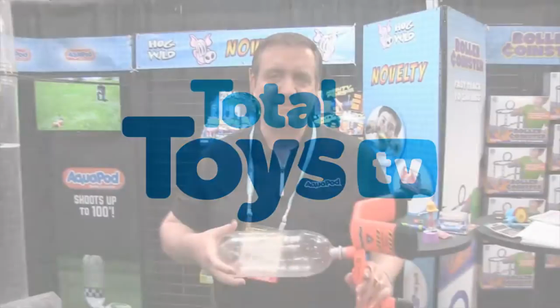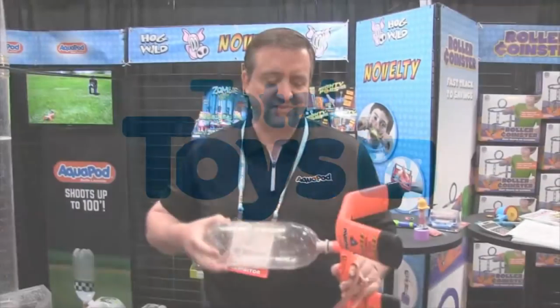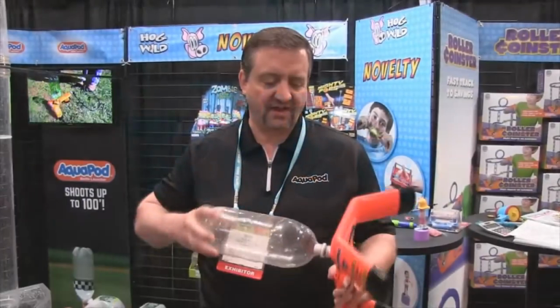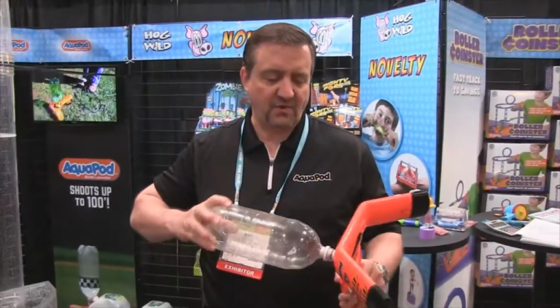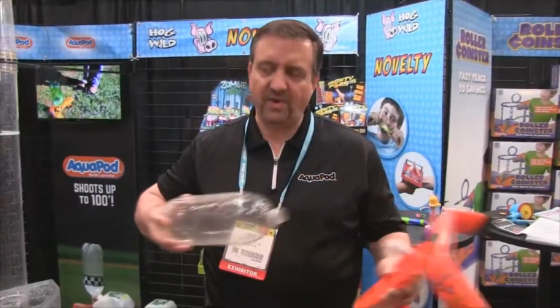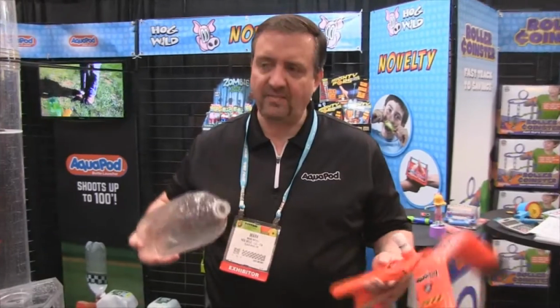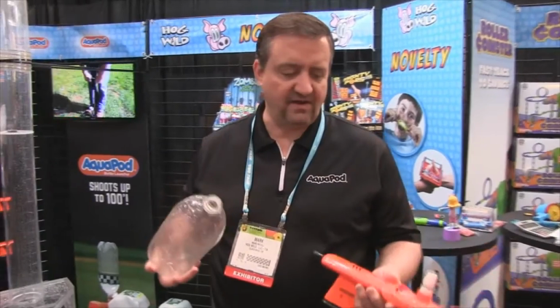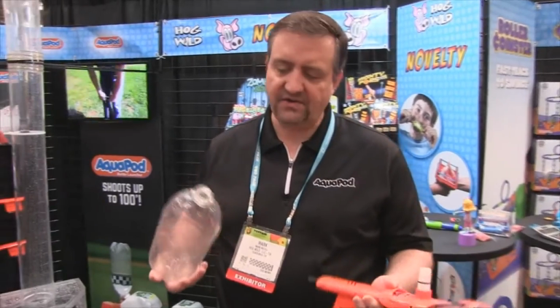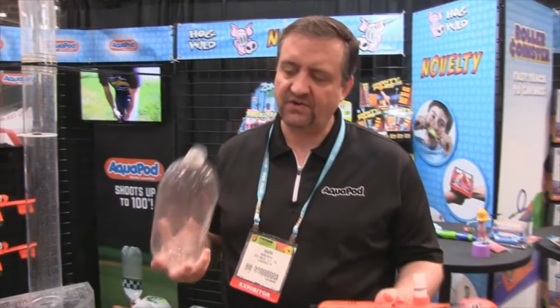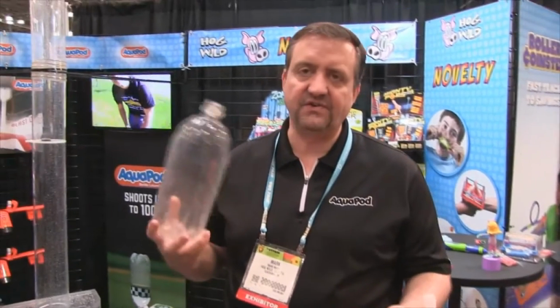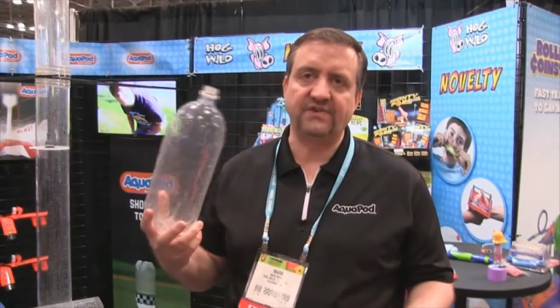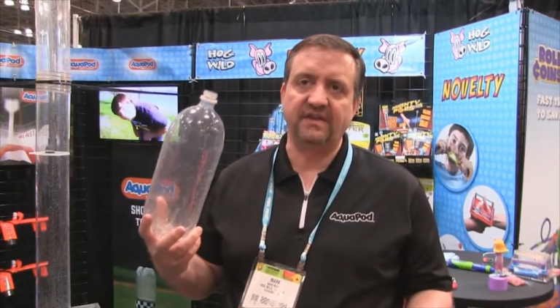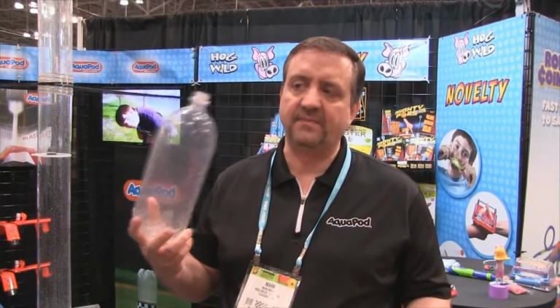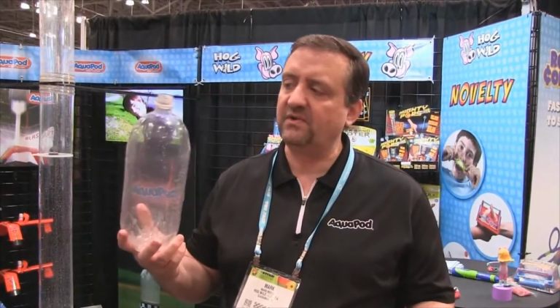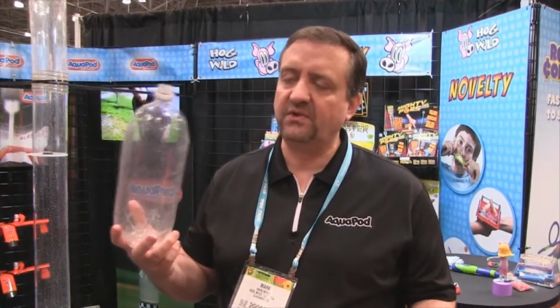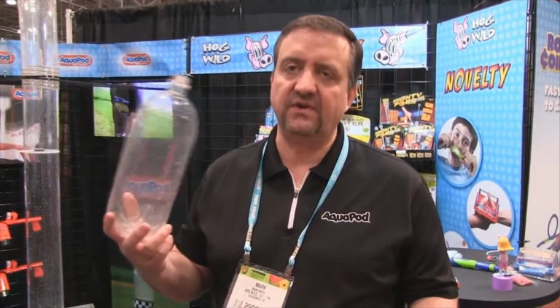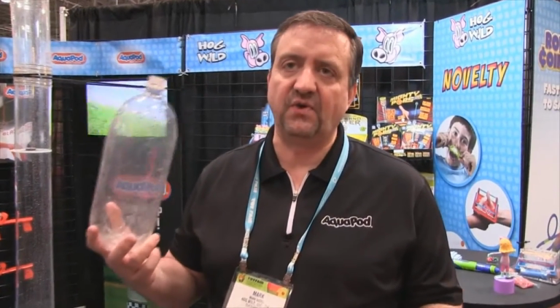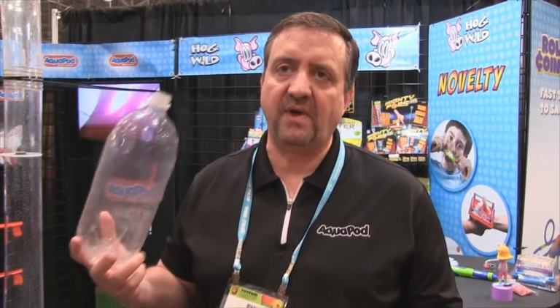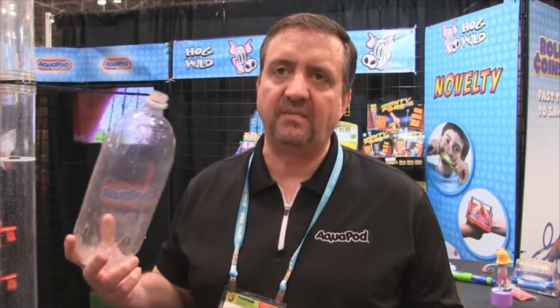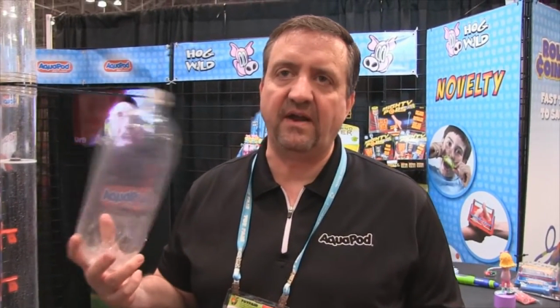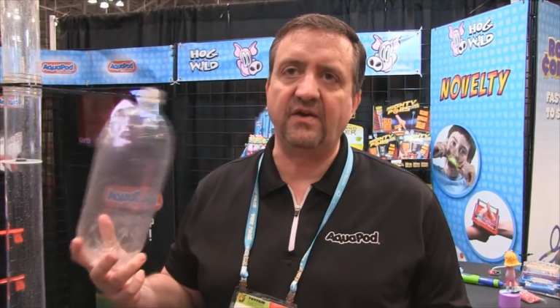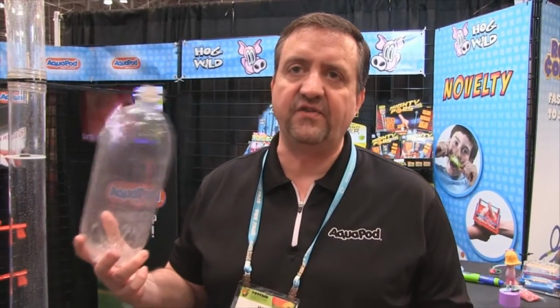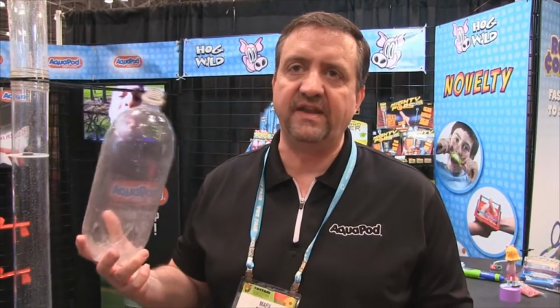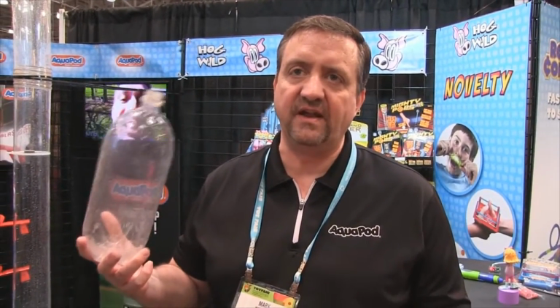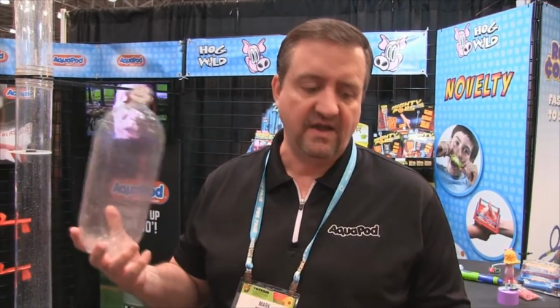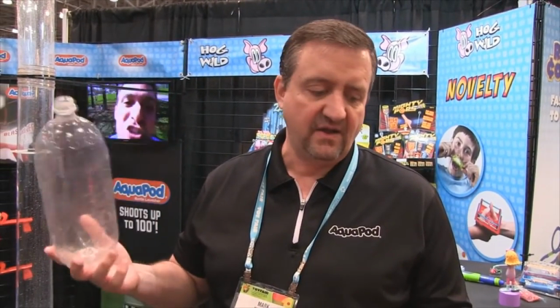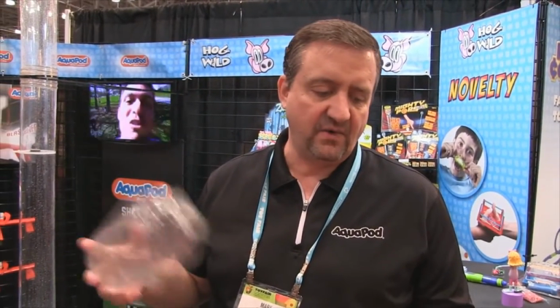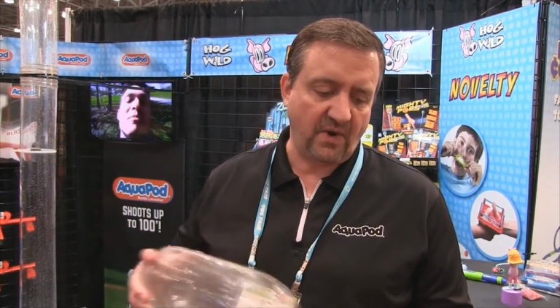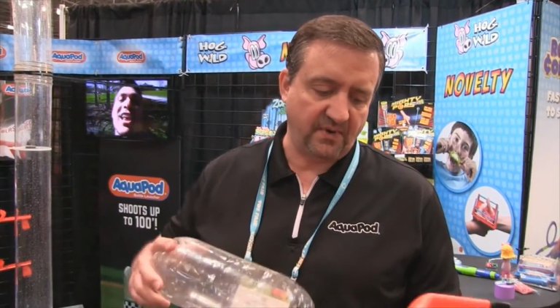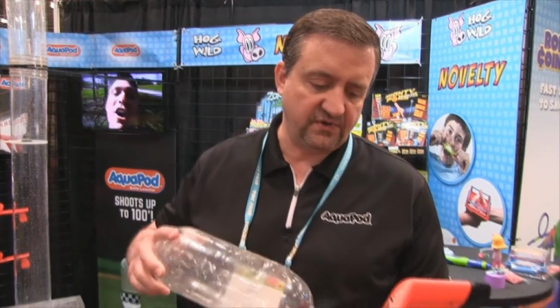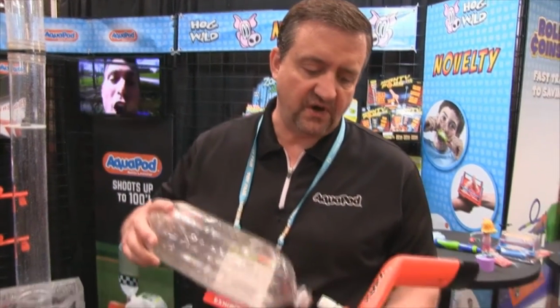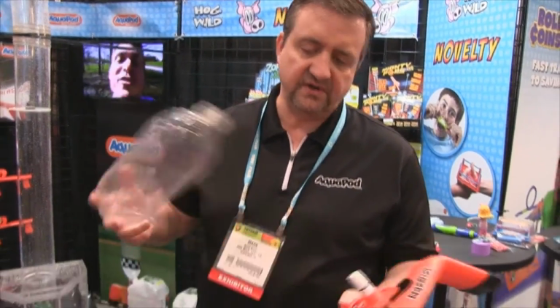This is the Aquapod Bottle Launcher. It launches a typical 2-liter soda bottle about 100 feet in the air with proper instruction.